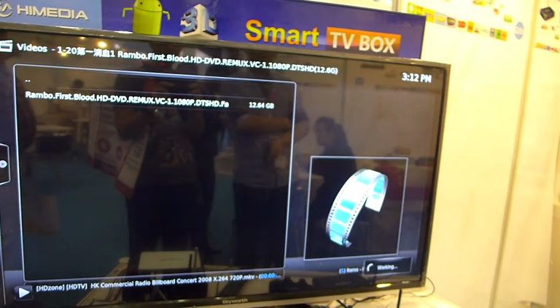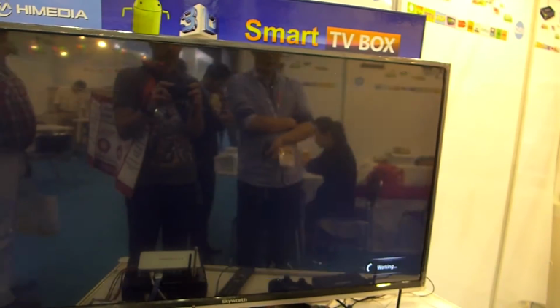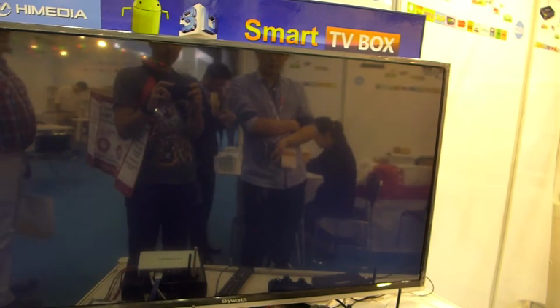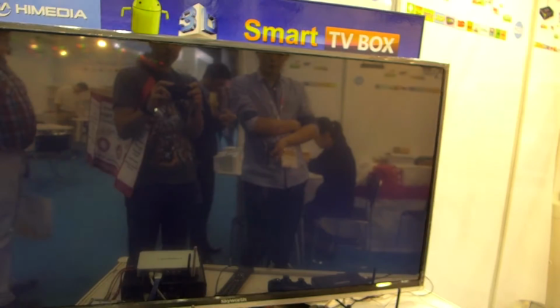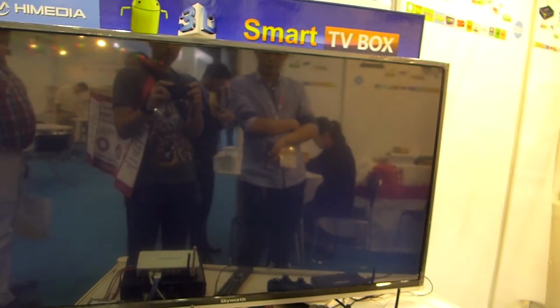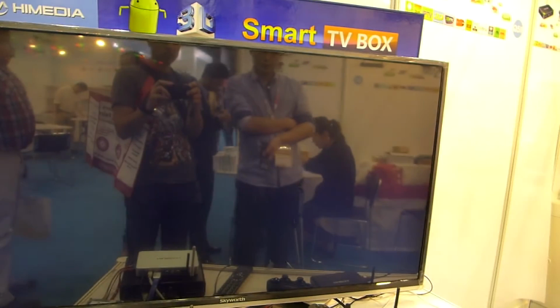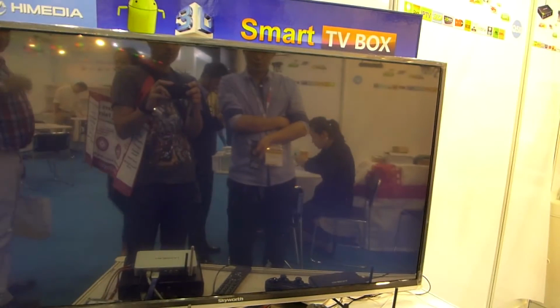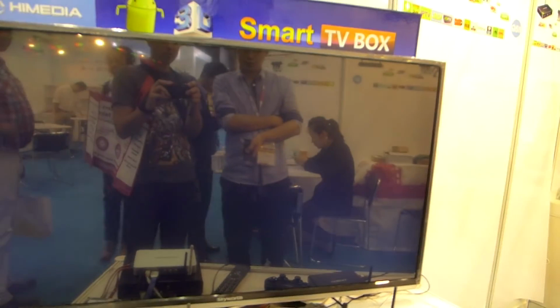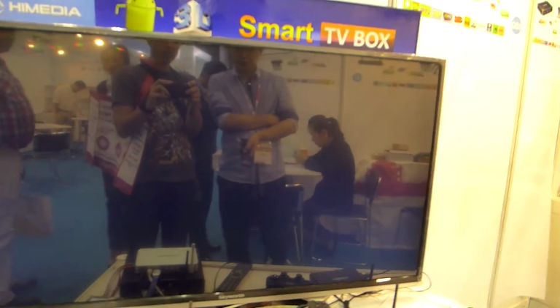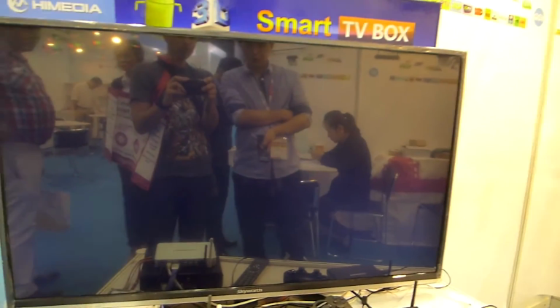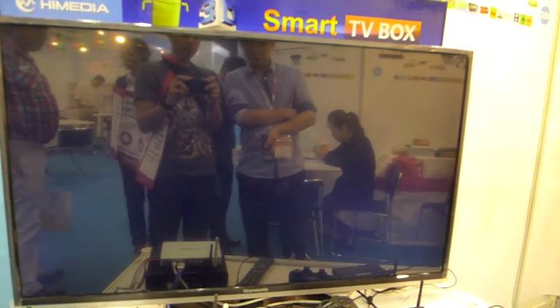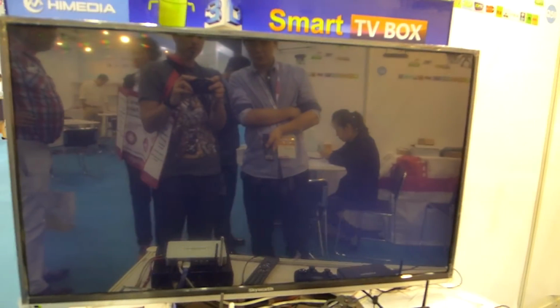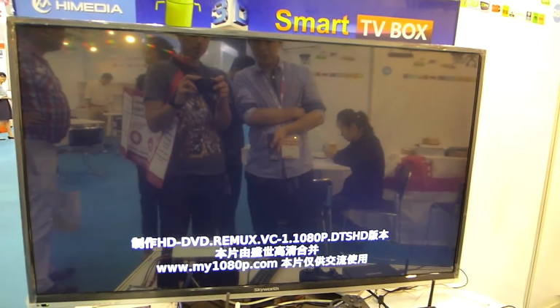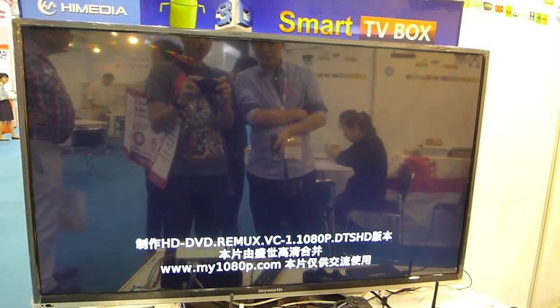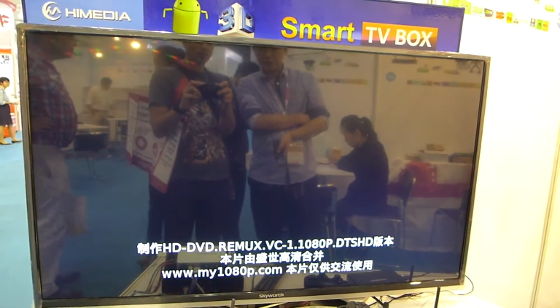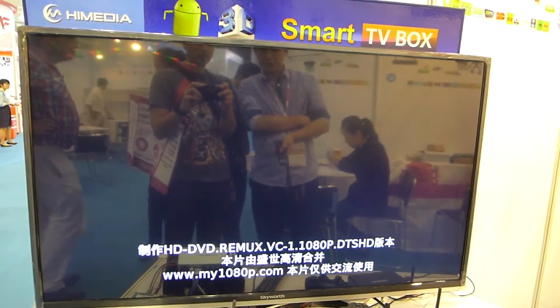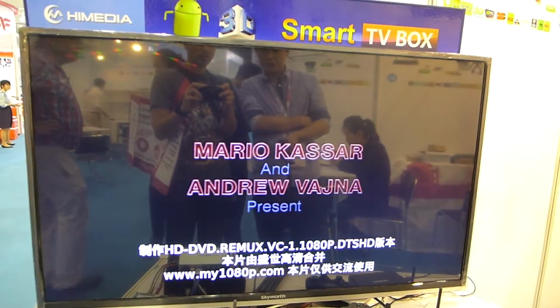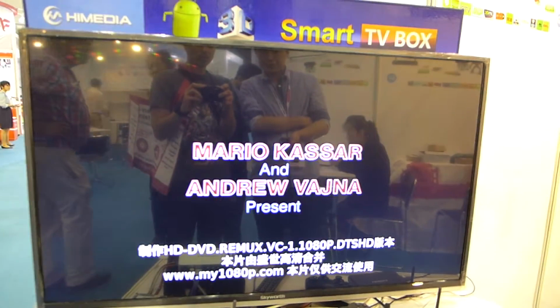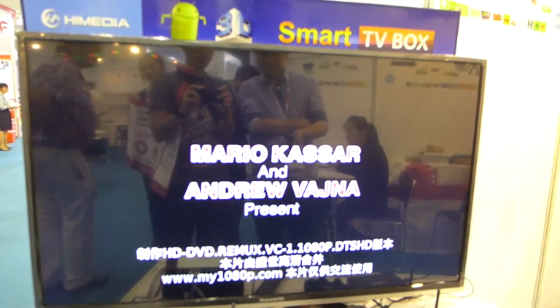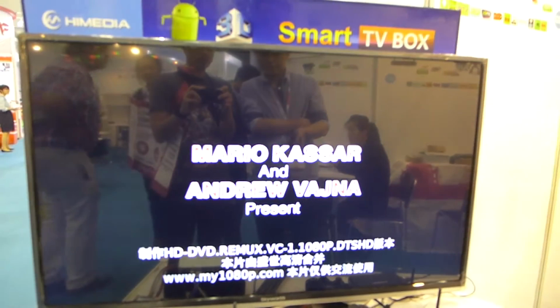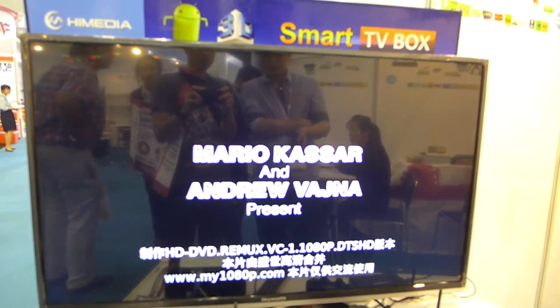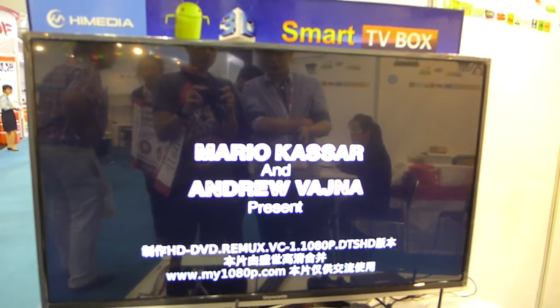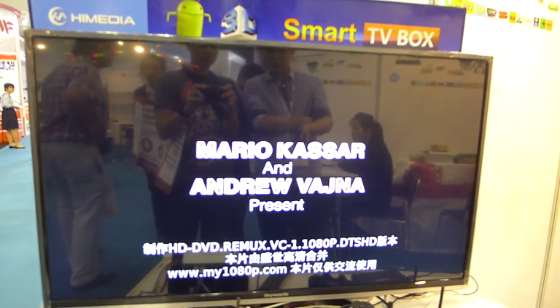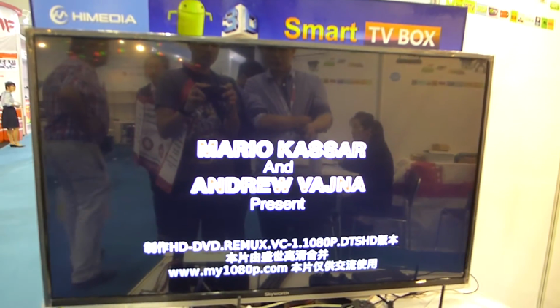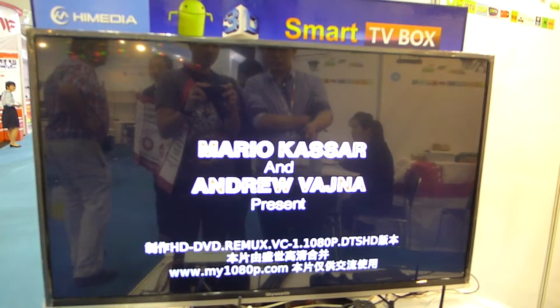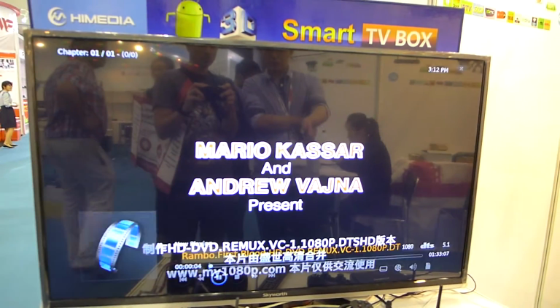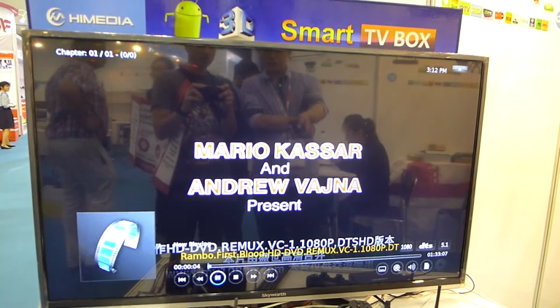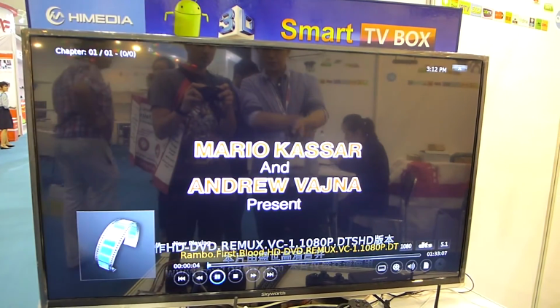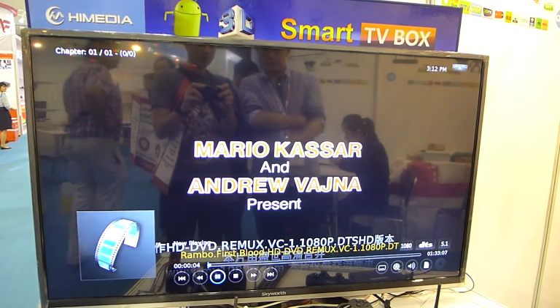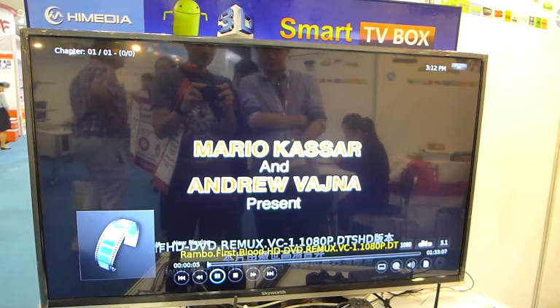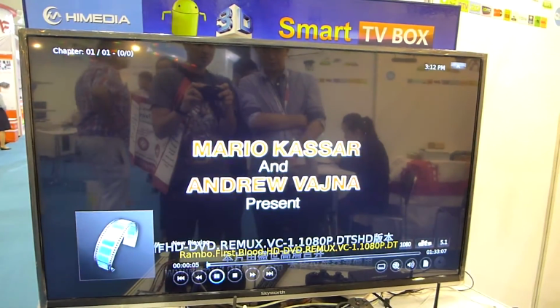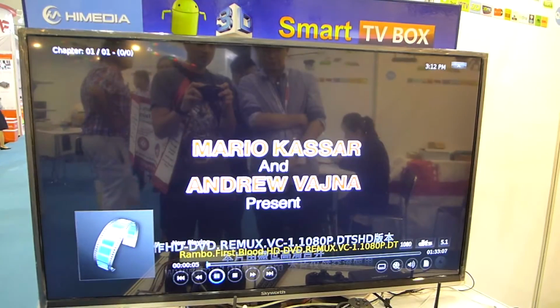This is MKV? This is TS. TS, yes. I don't see it, unfortunately. Yes, let's see.